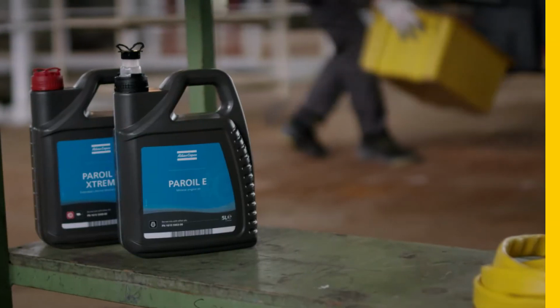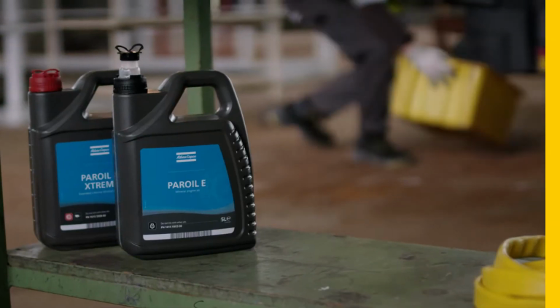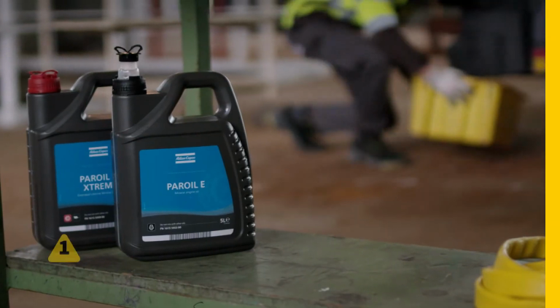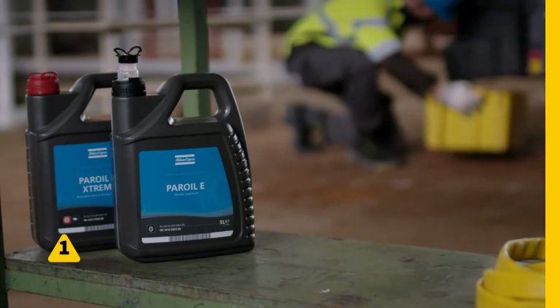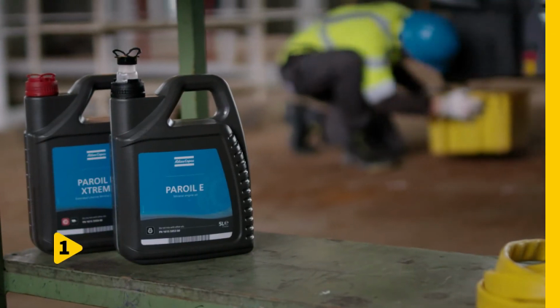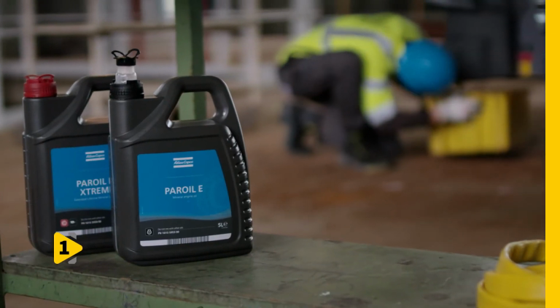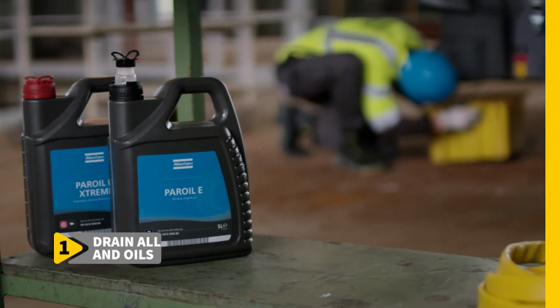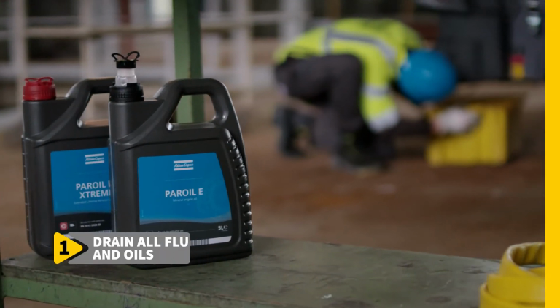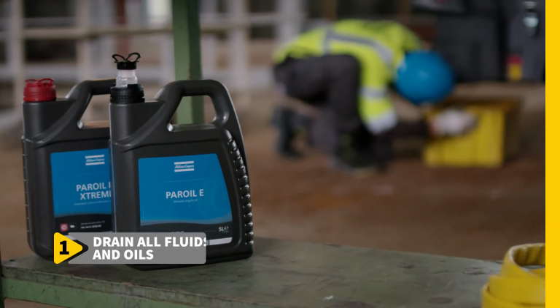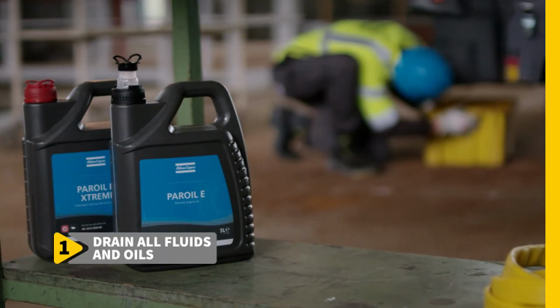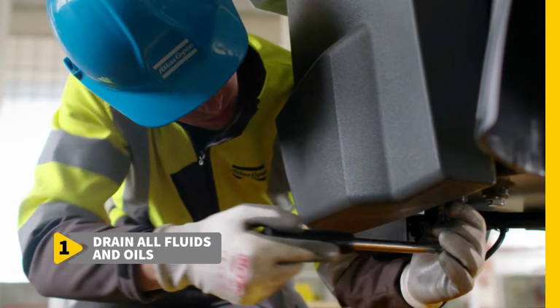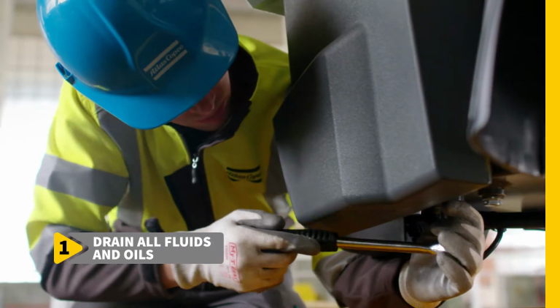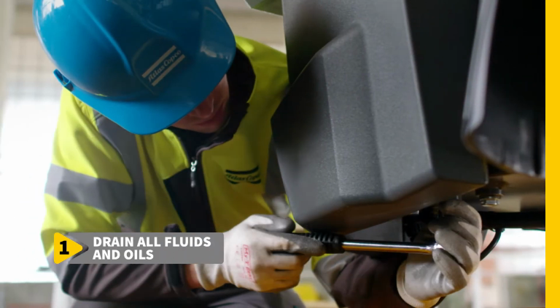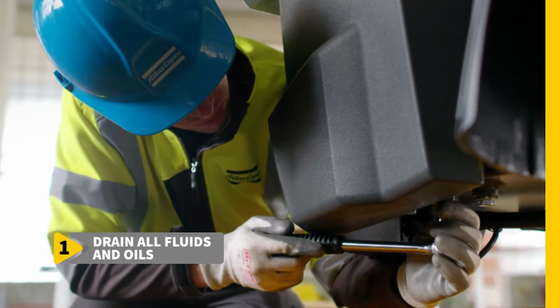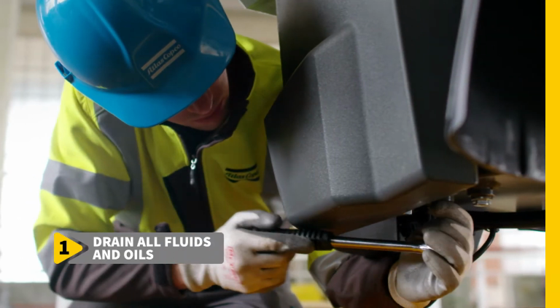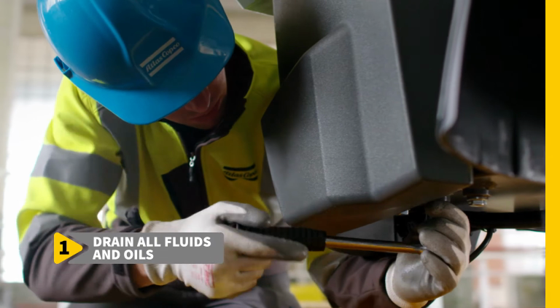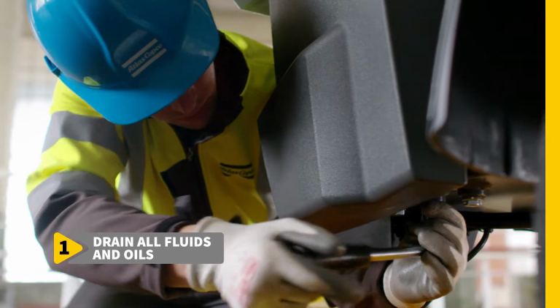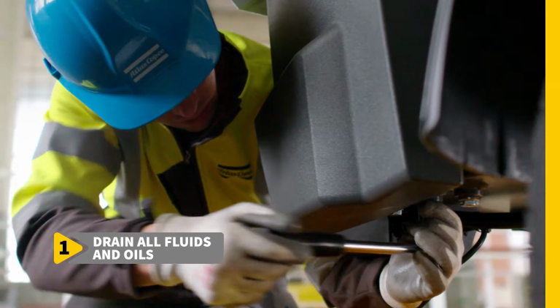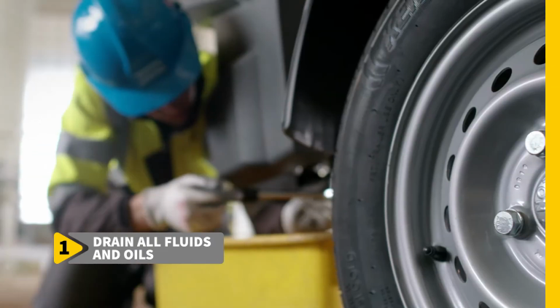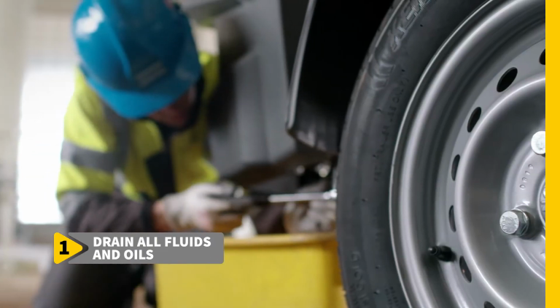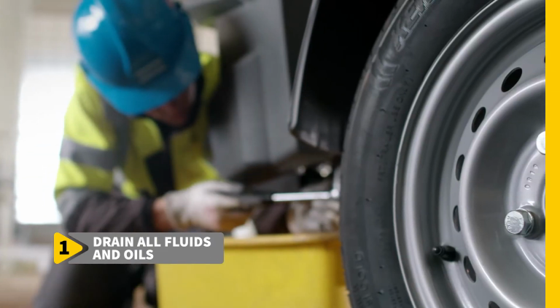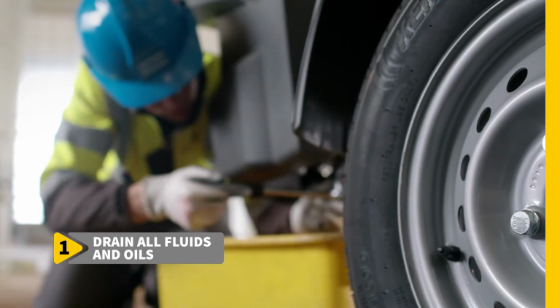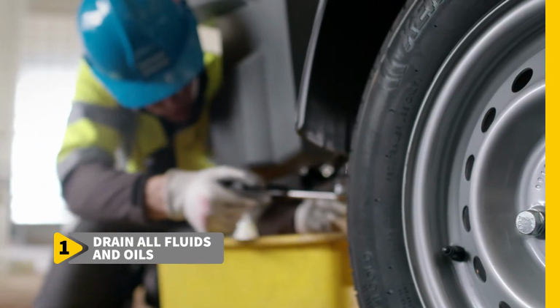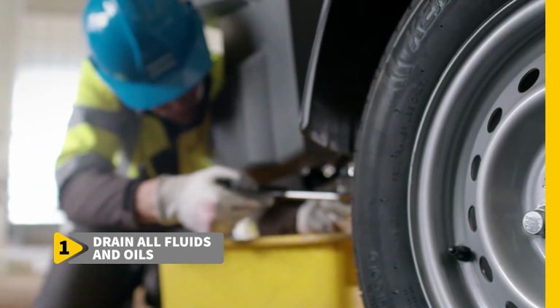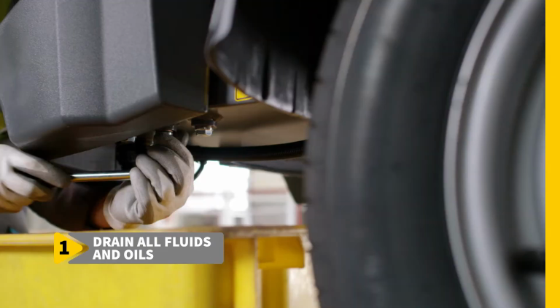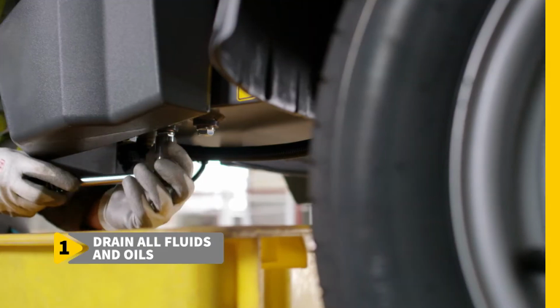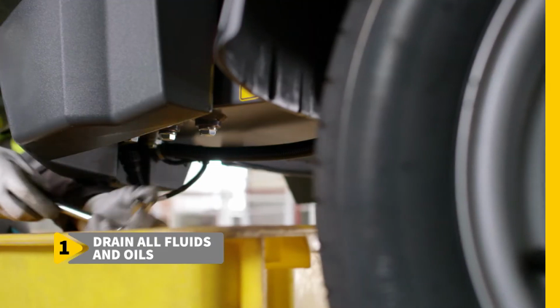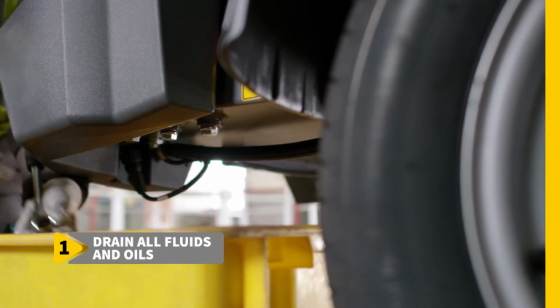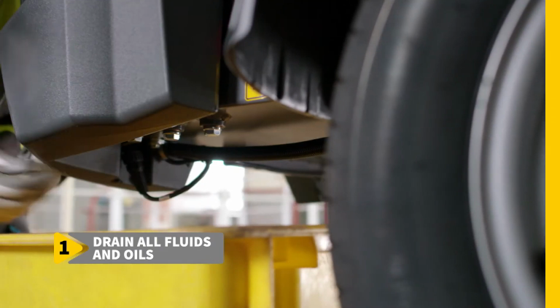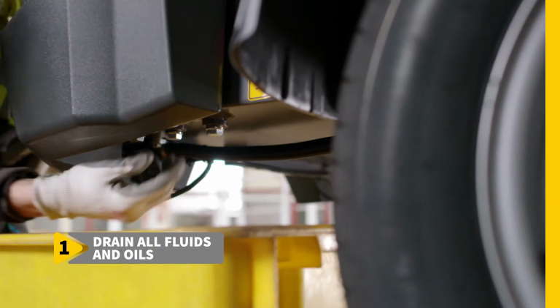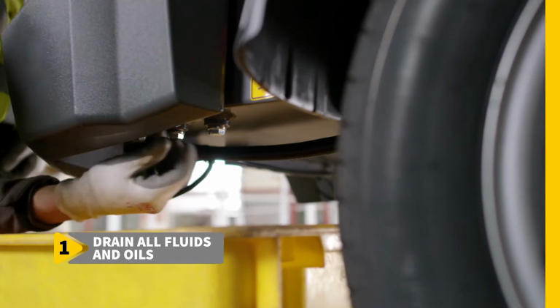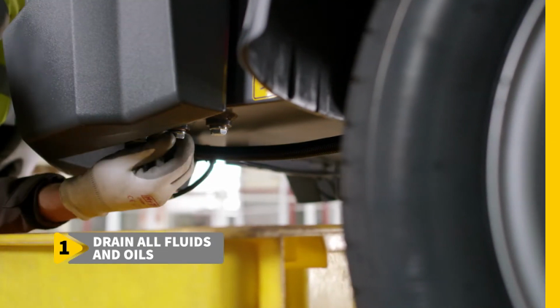First, drain all fluids and oils from the compressor. Doing so is easy because all these units have a centralized draining point.